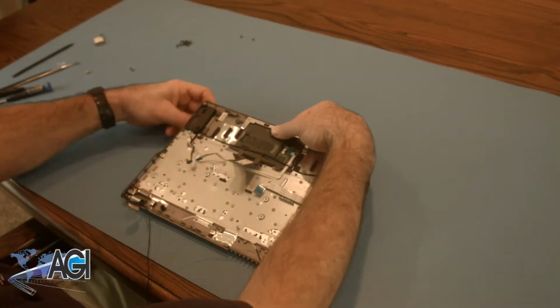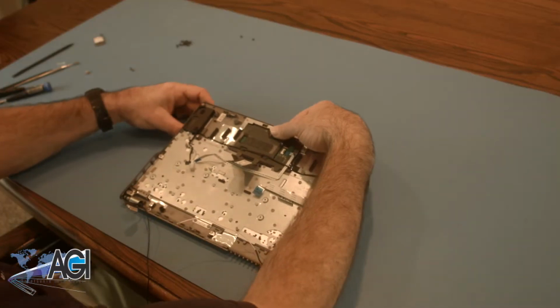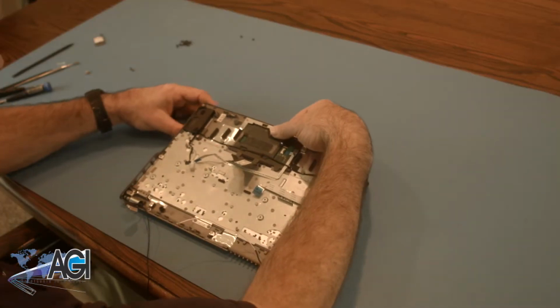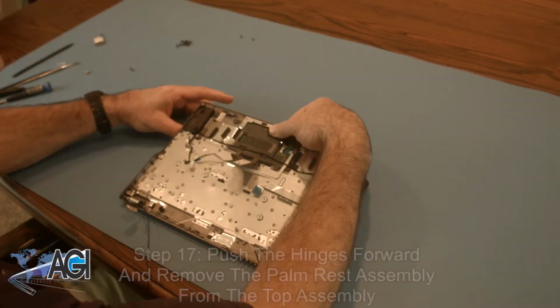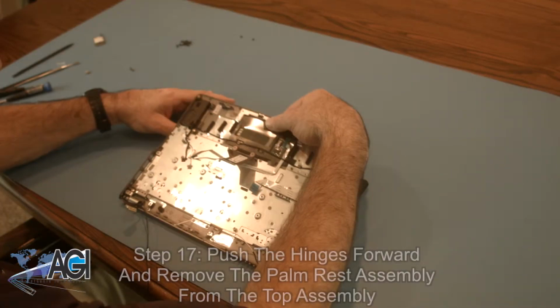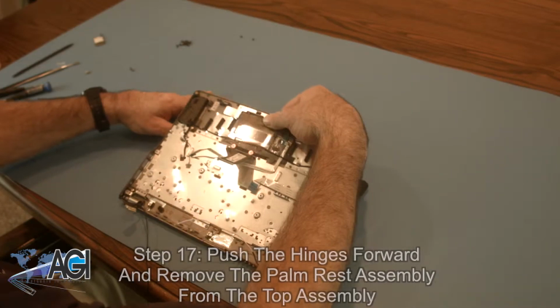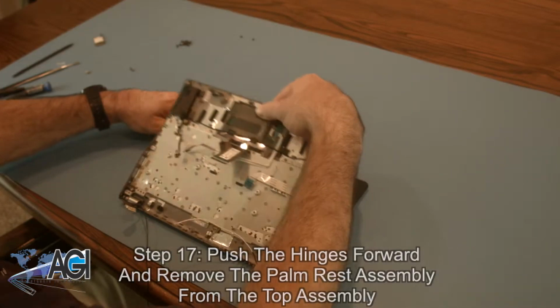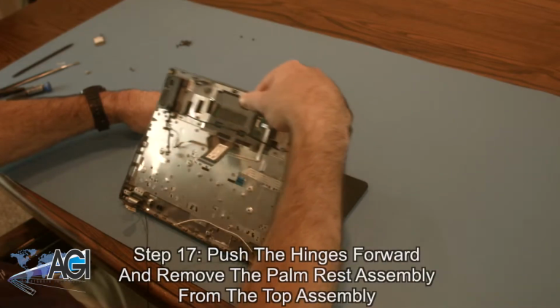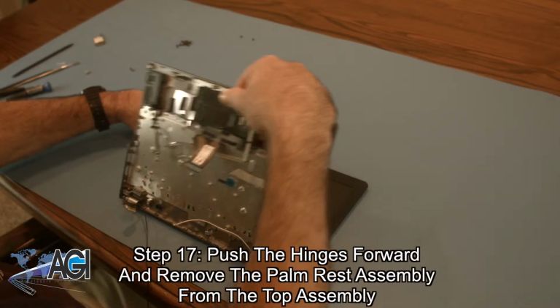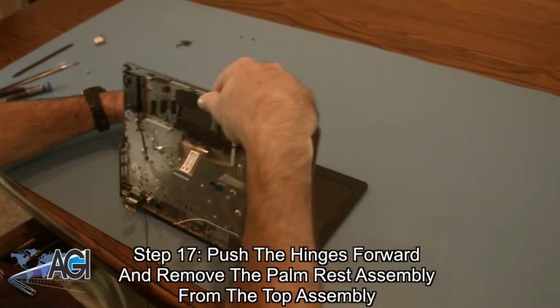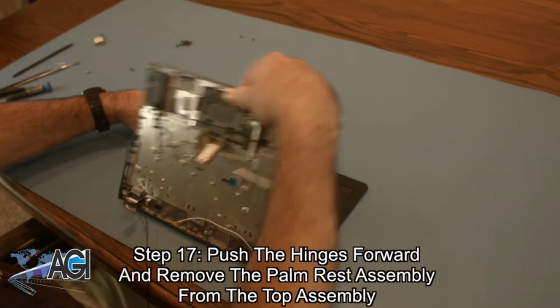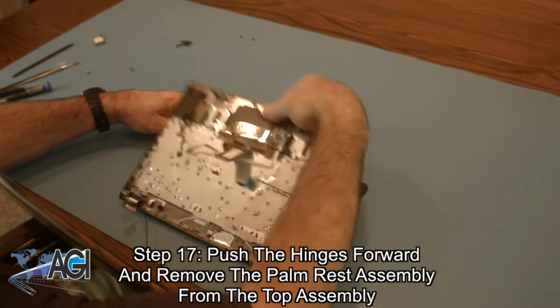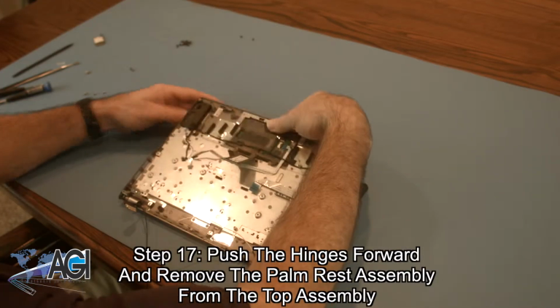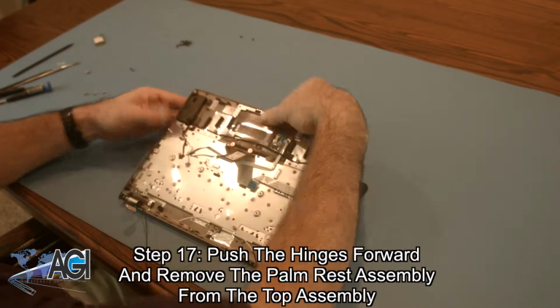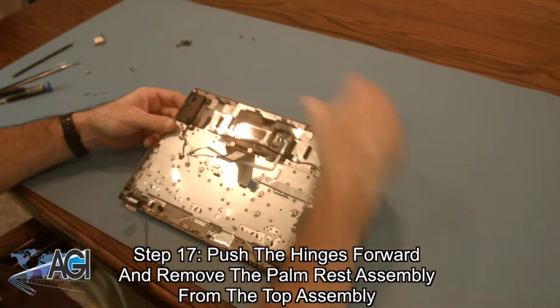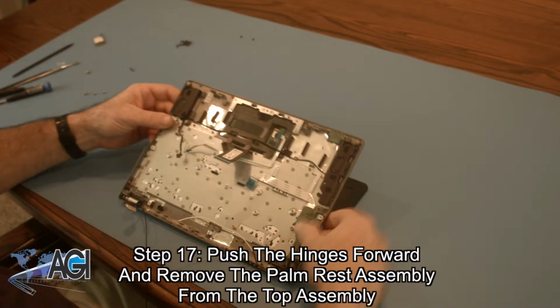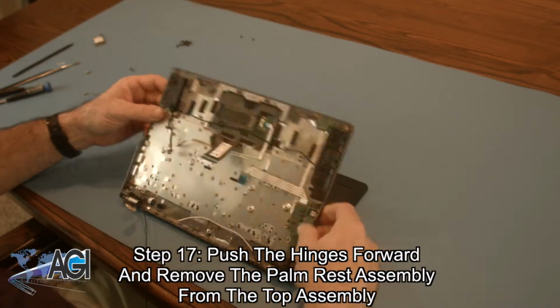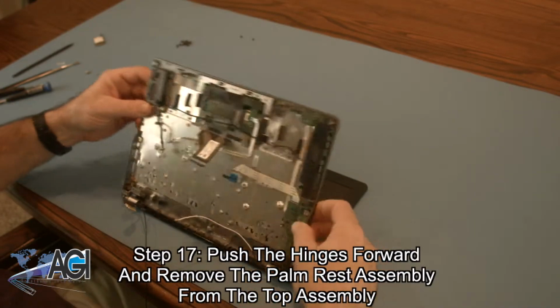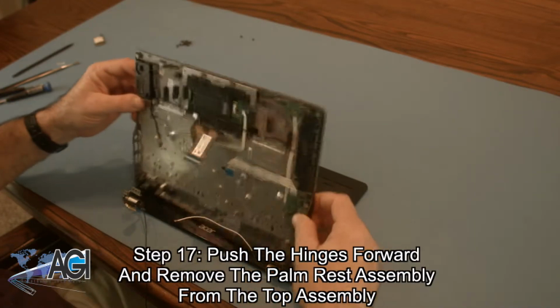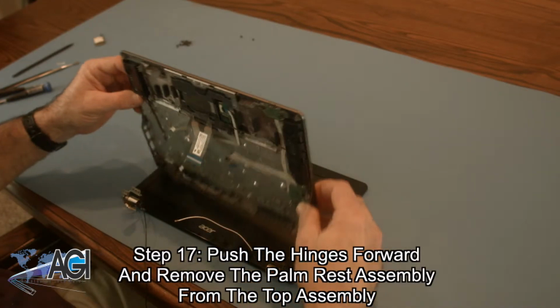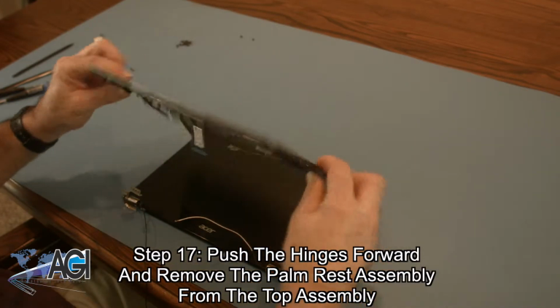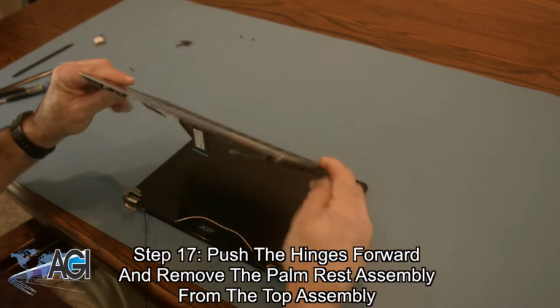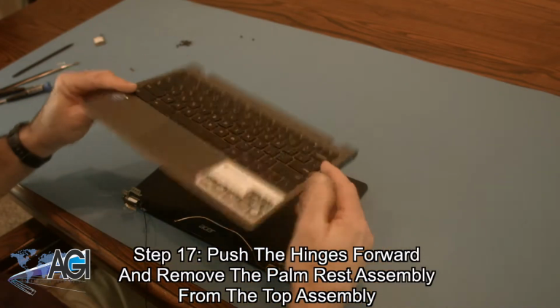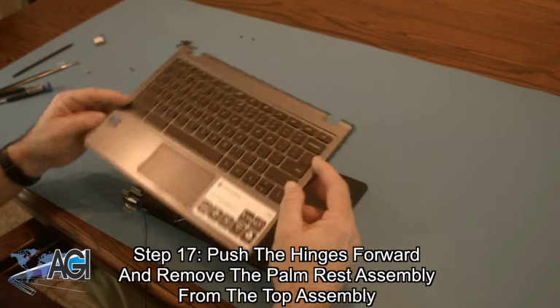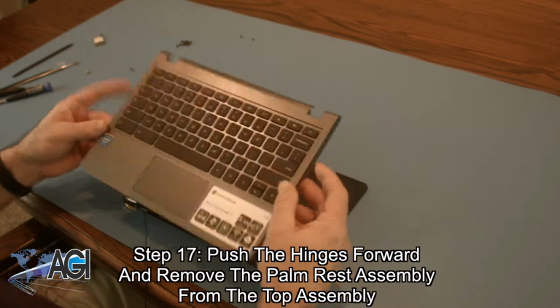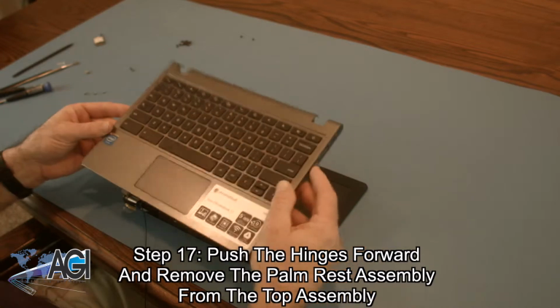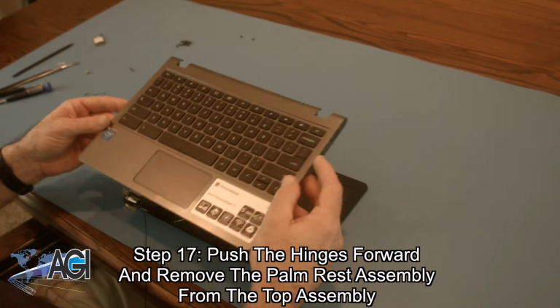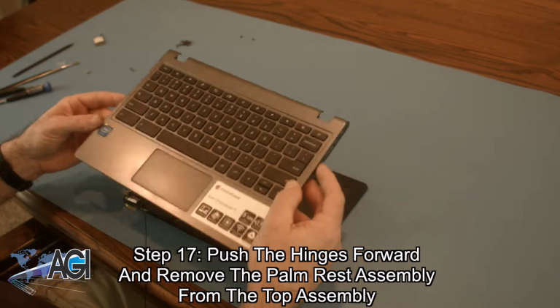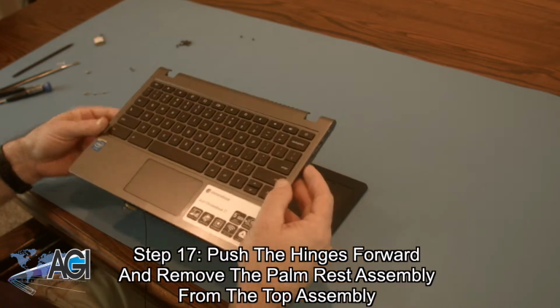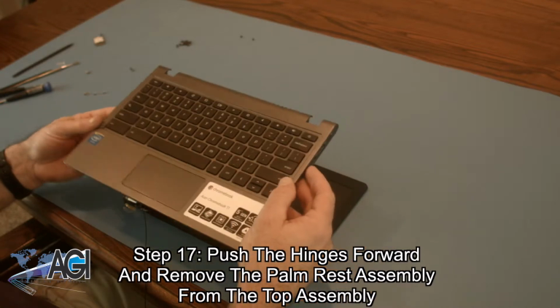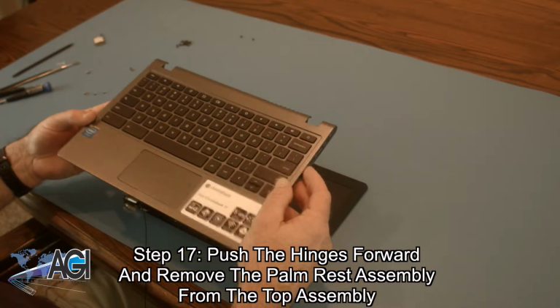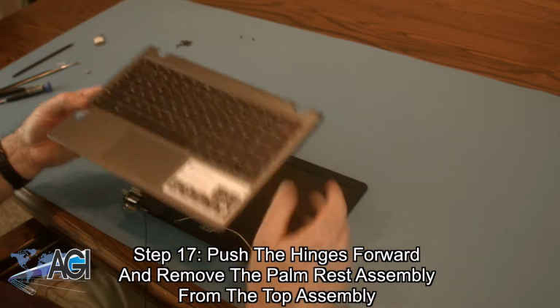Now, you will remove the palm rest assembly from the top assembly.